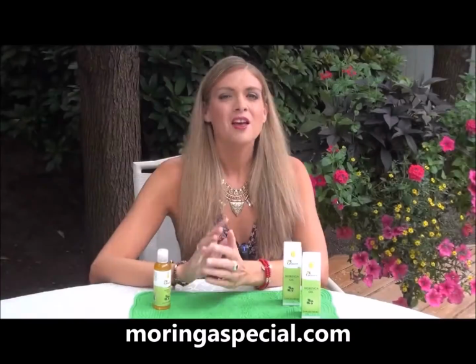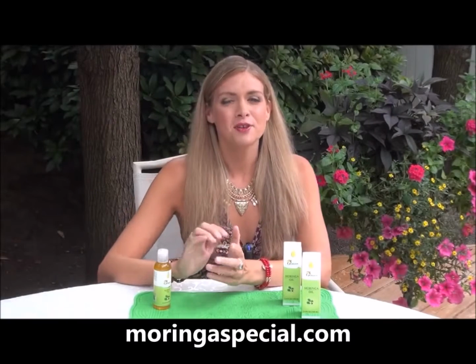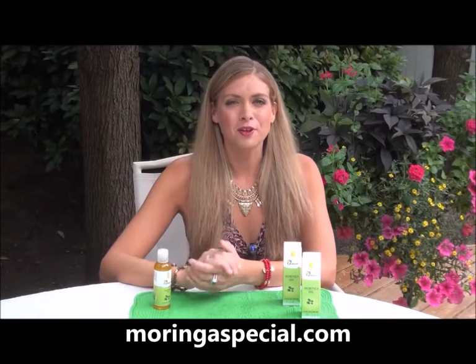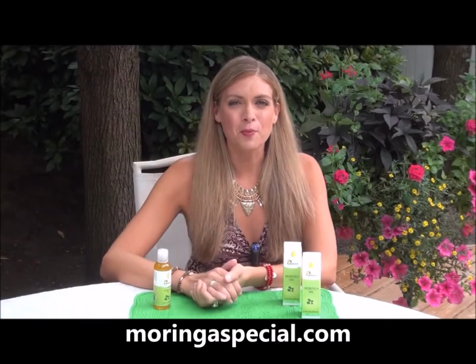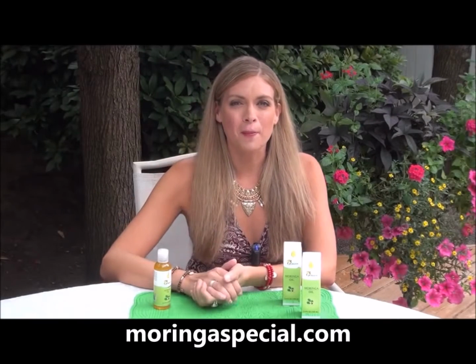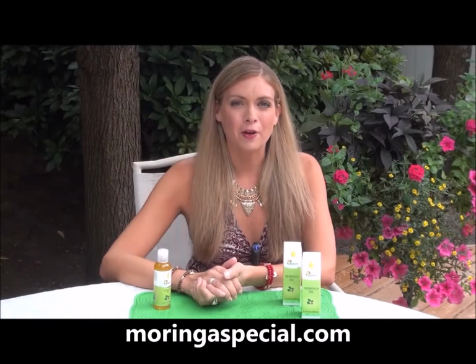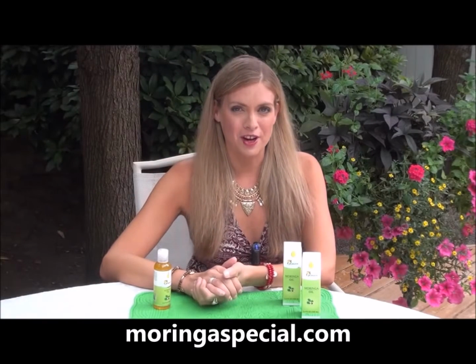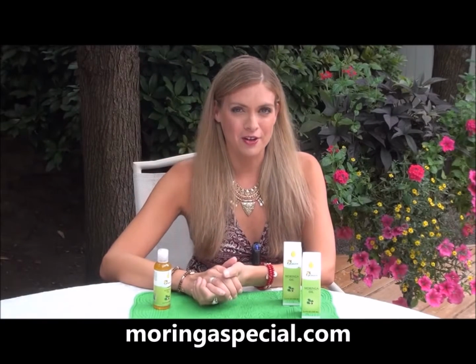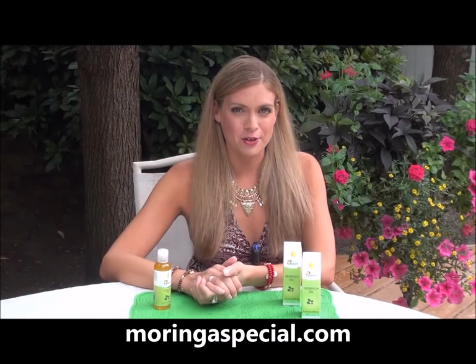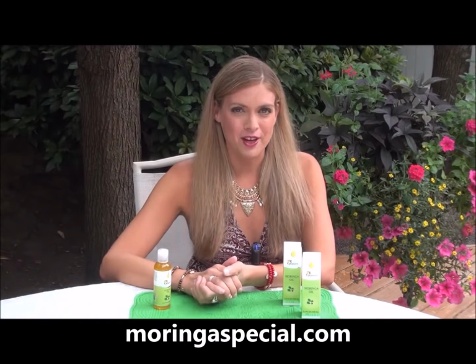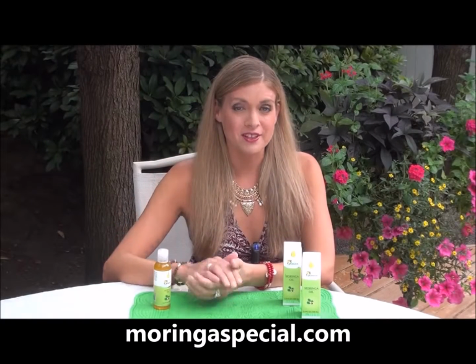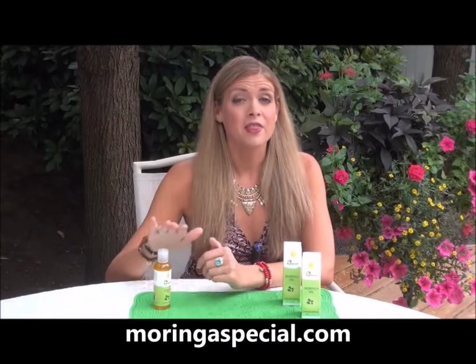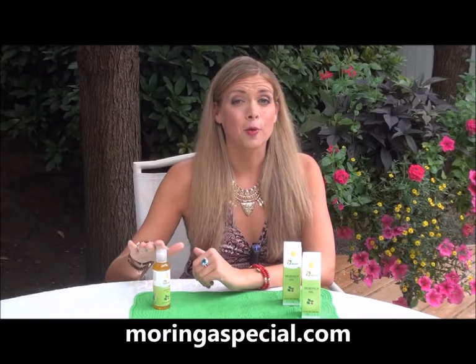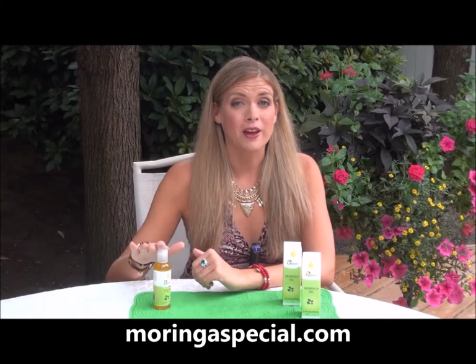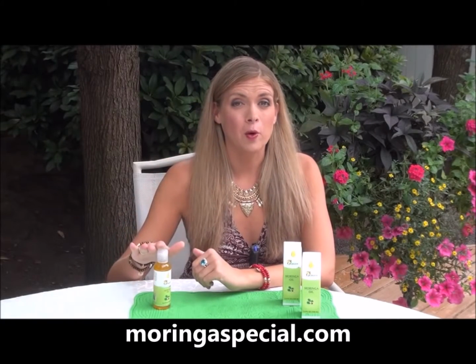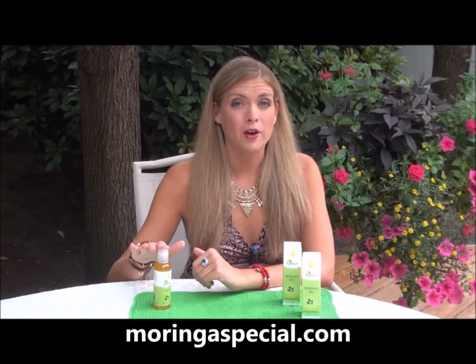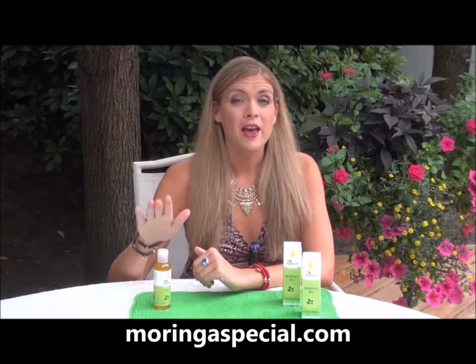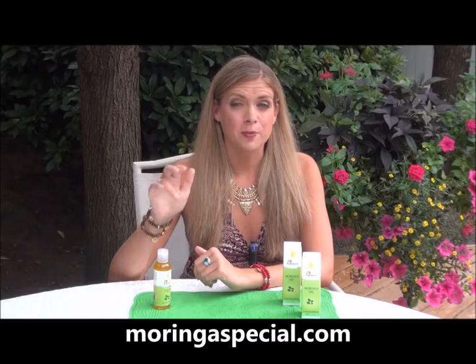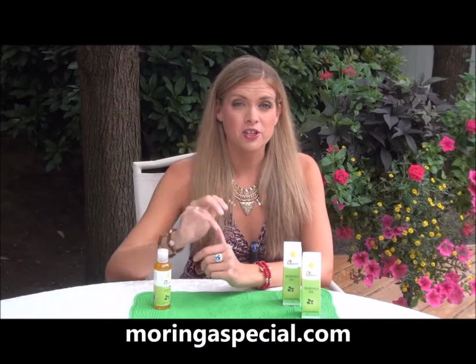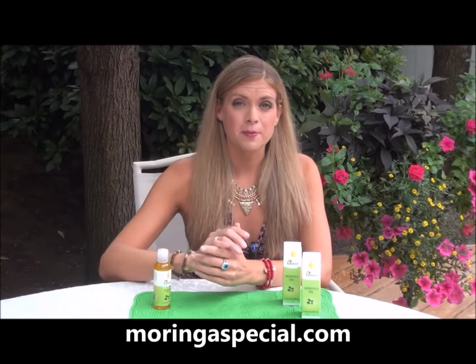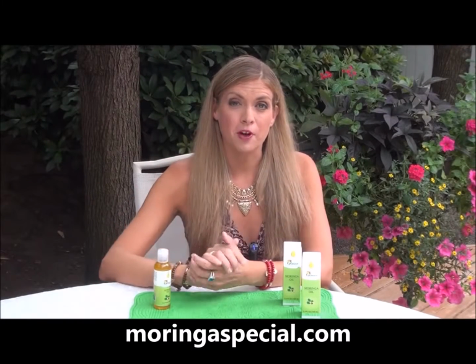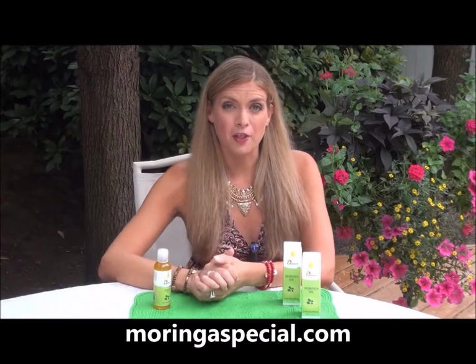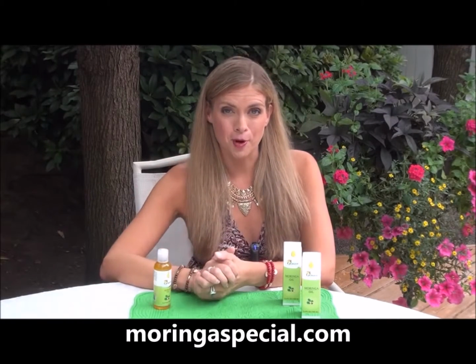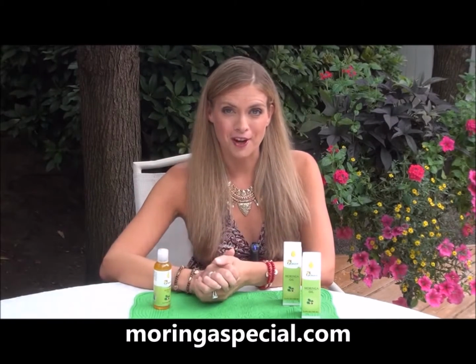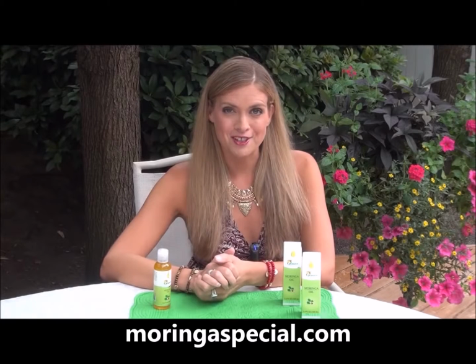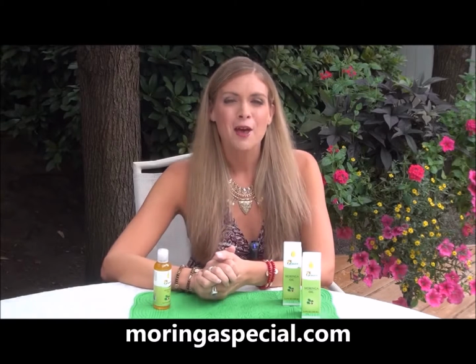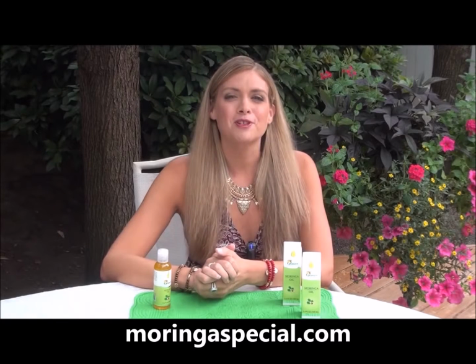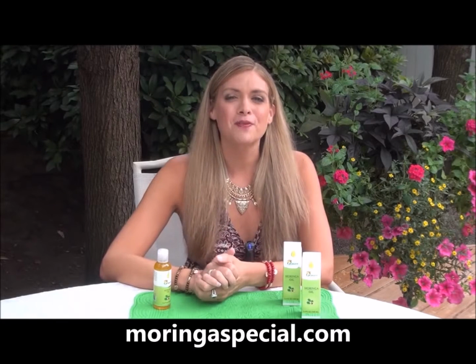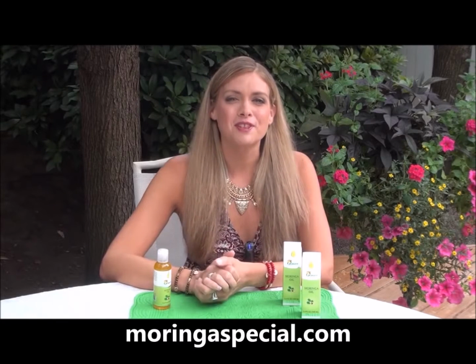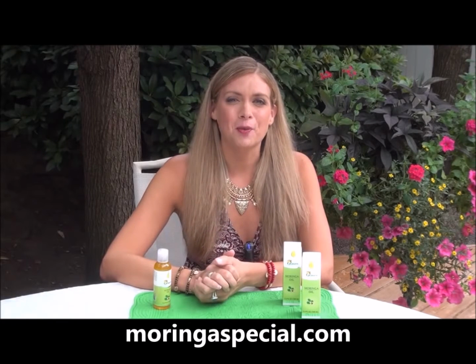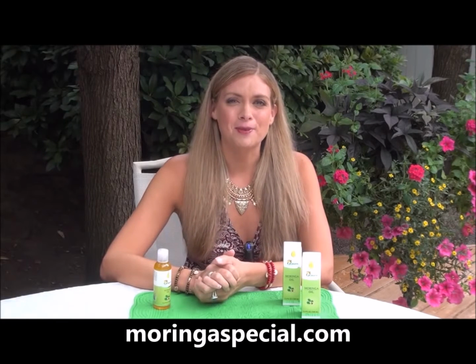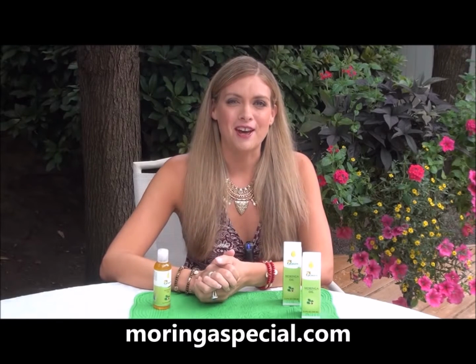So to learn more about Grunera Nutrients, their moringa oil, and to purchase some of their other products, be sure to visit their website.